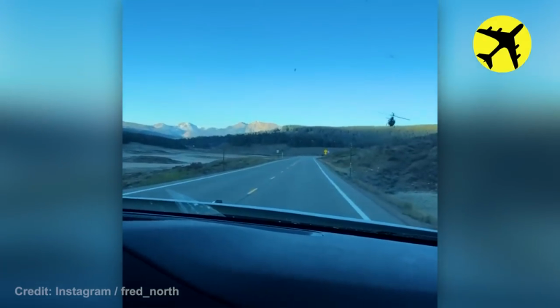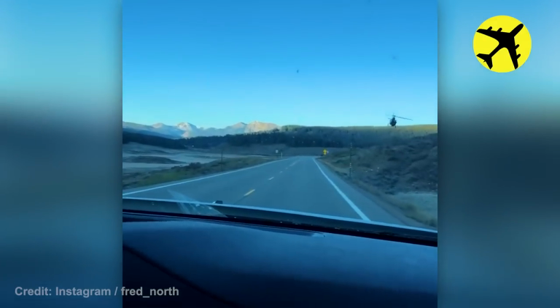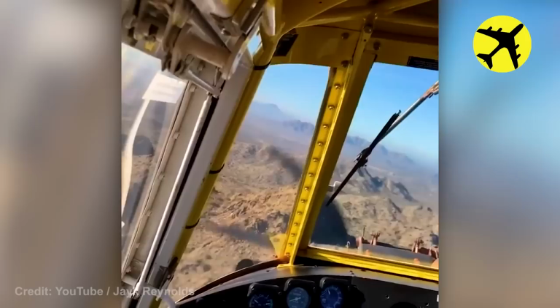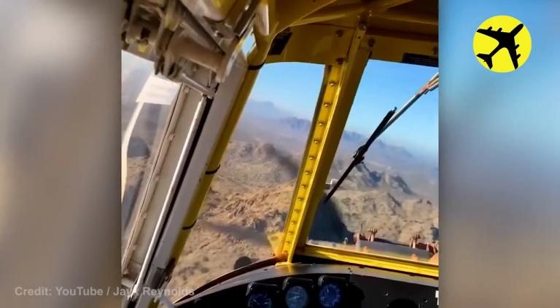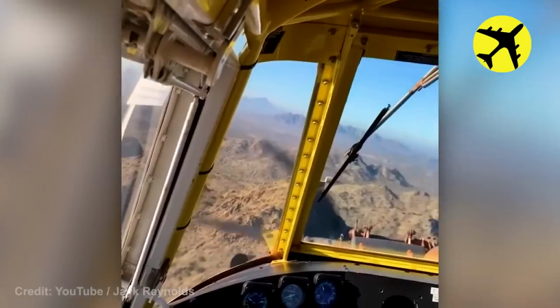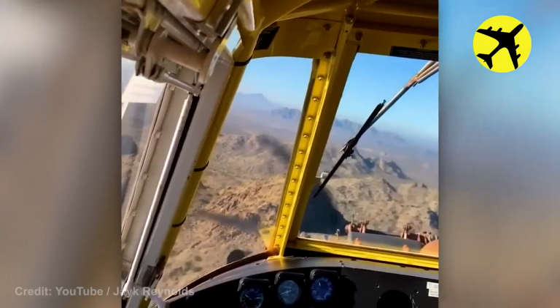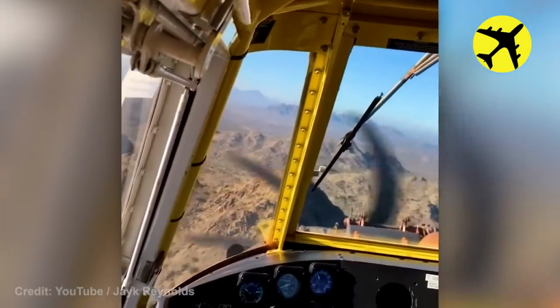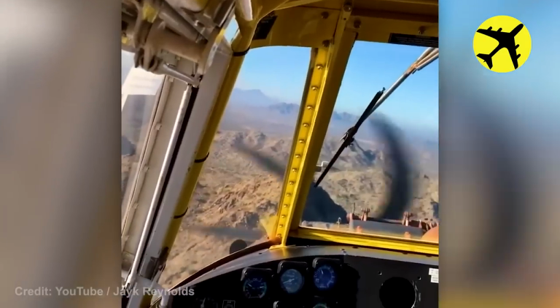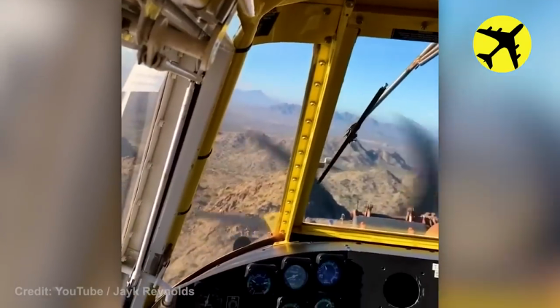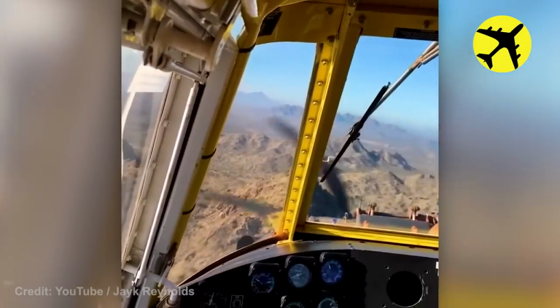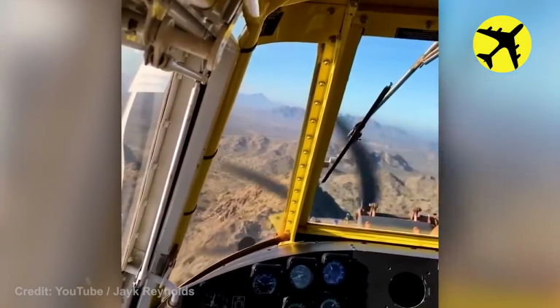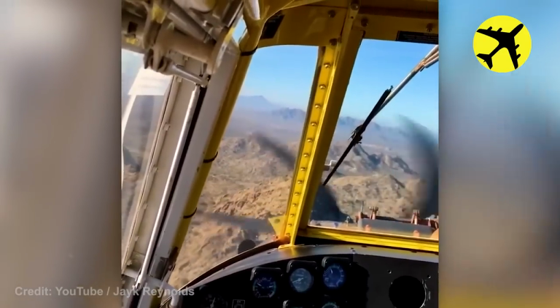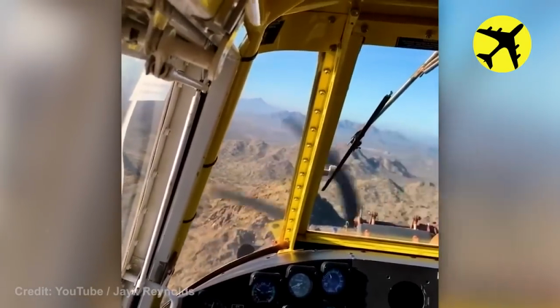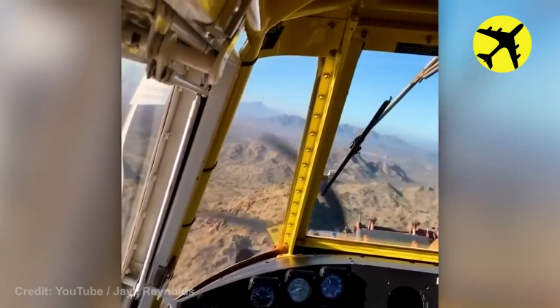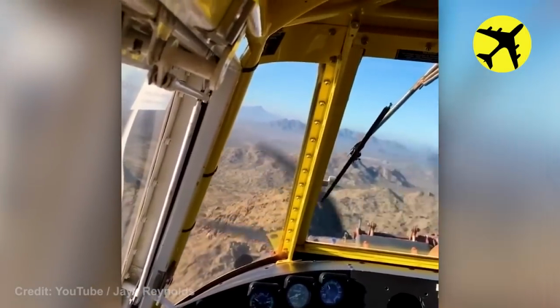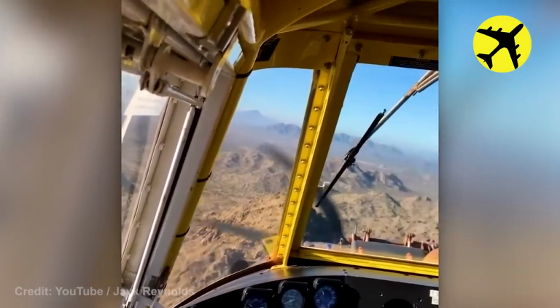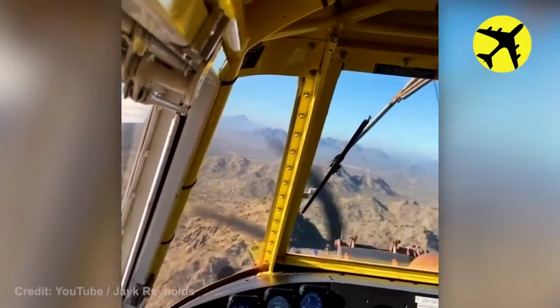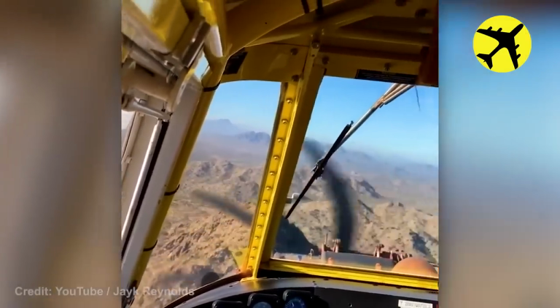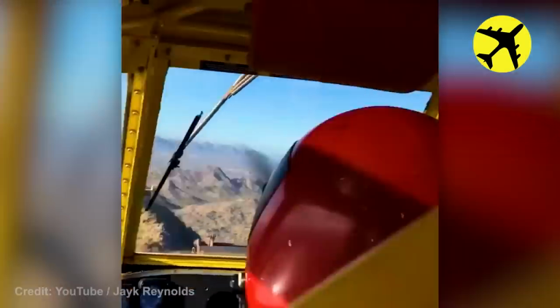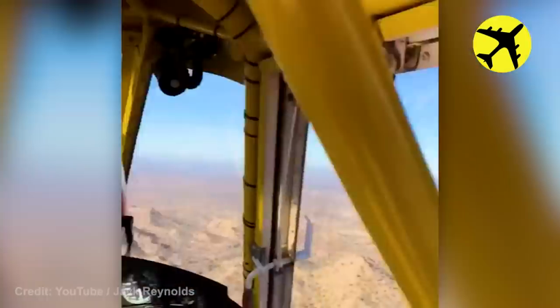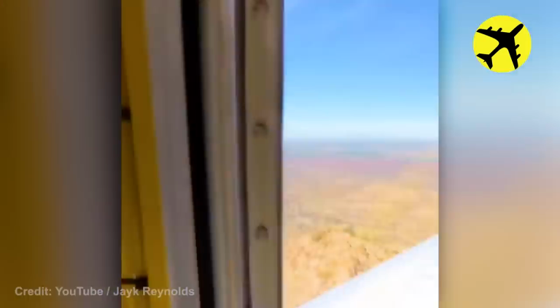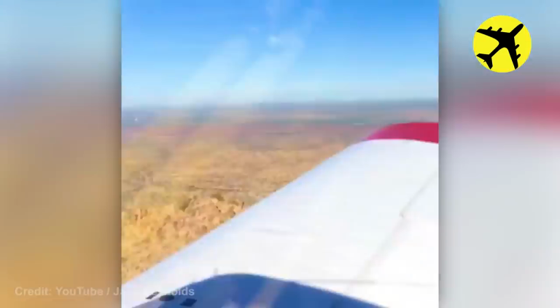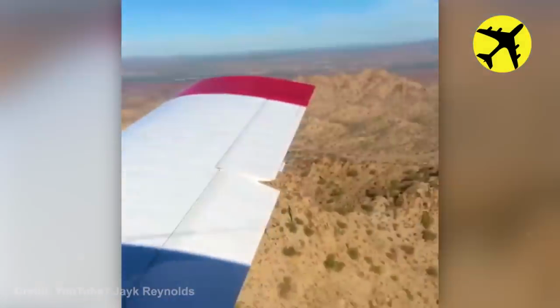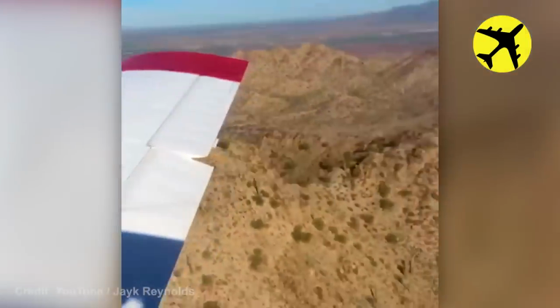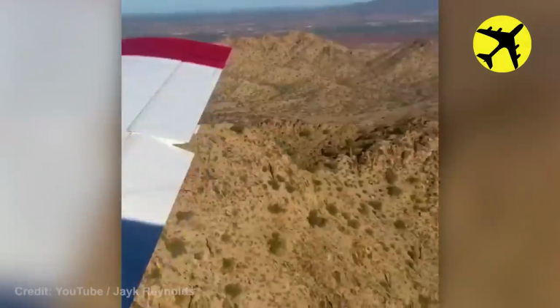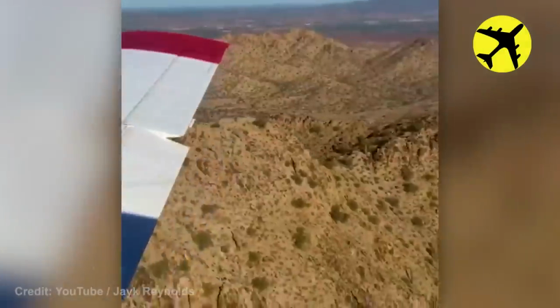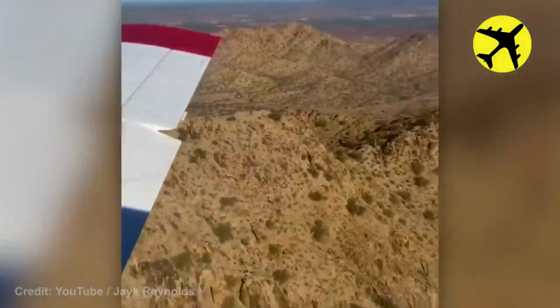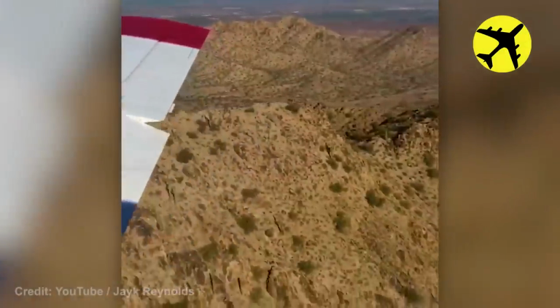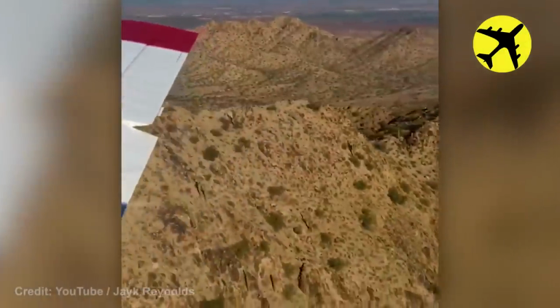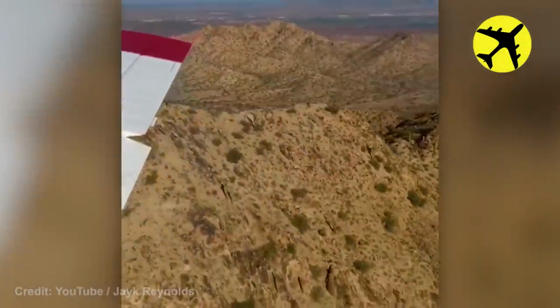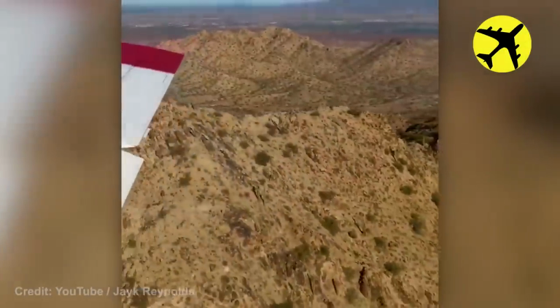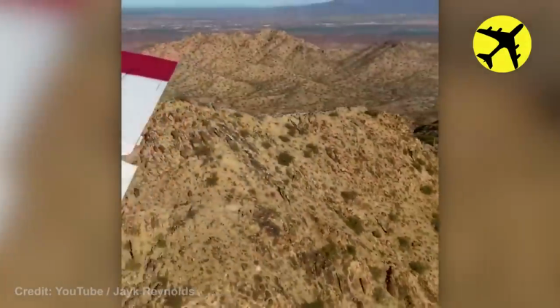This pilot performs a low pass over a mountain ridge, filmed from the passenger seat.